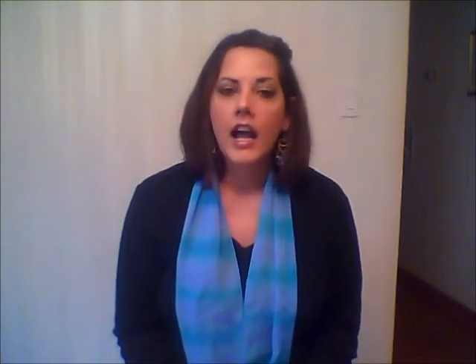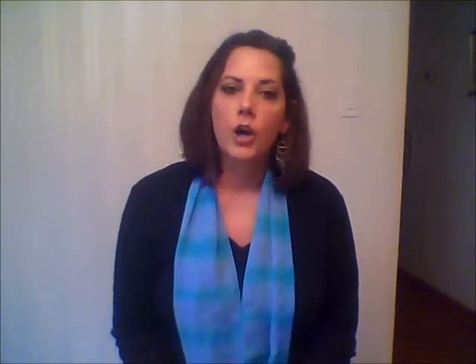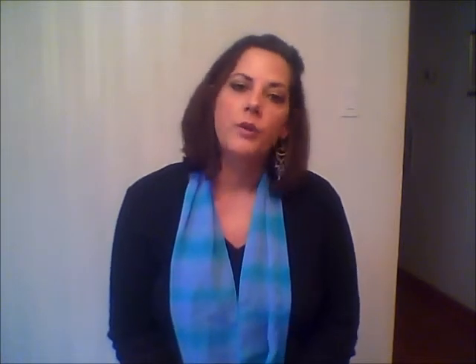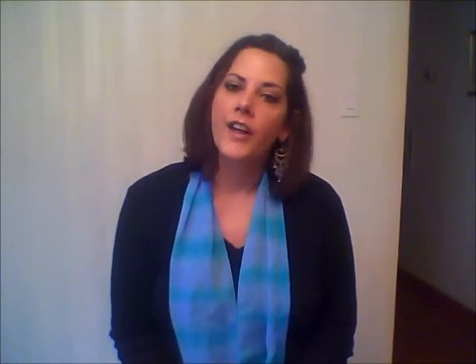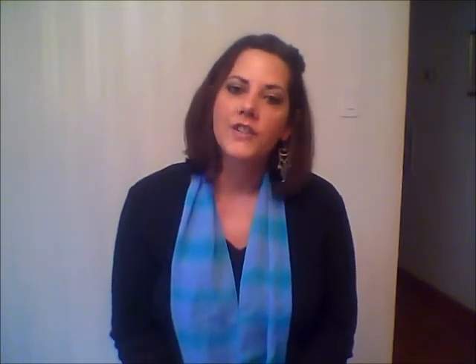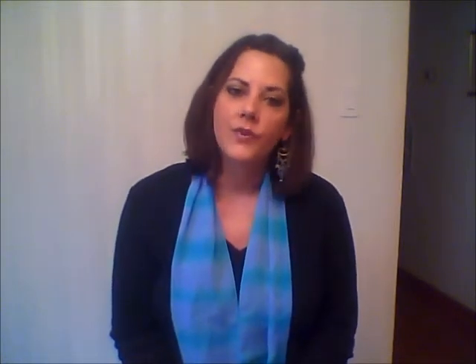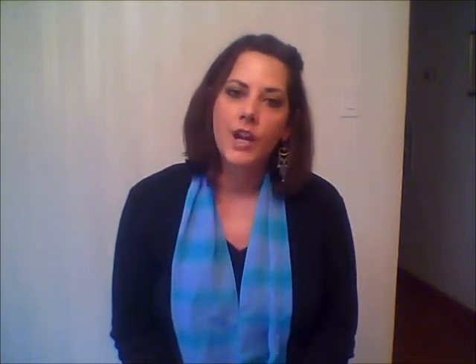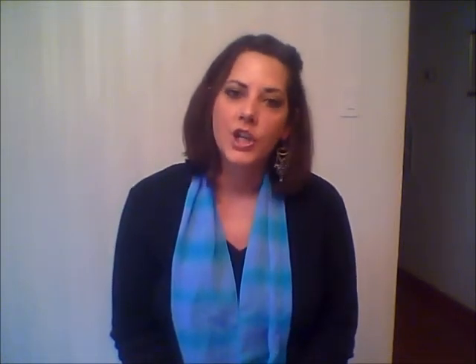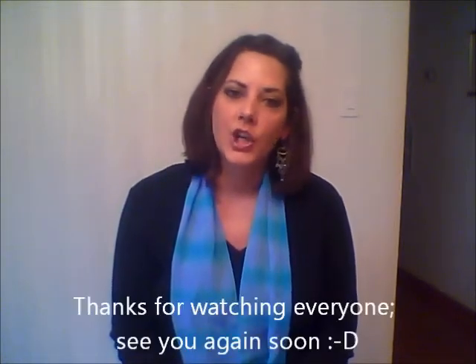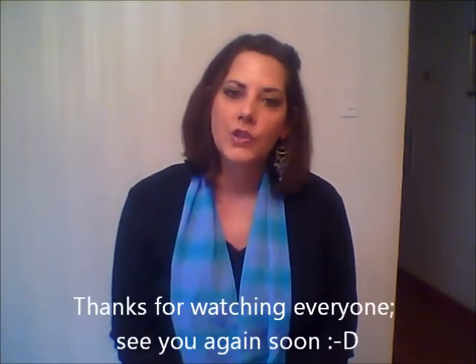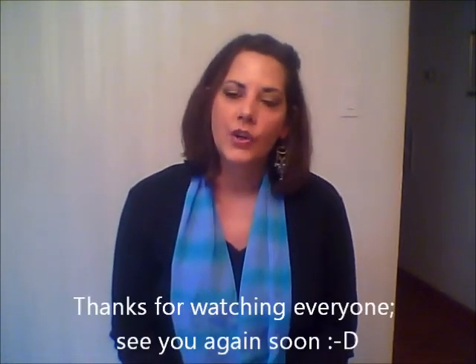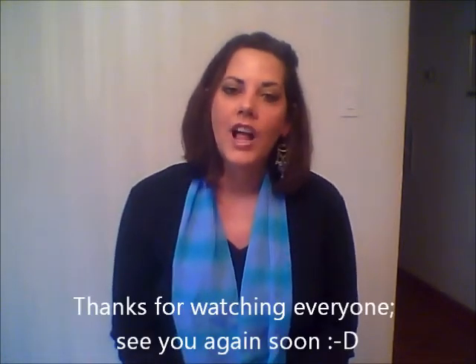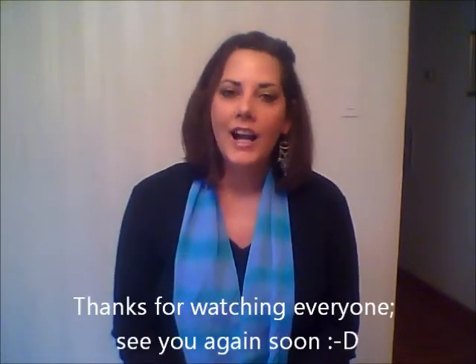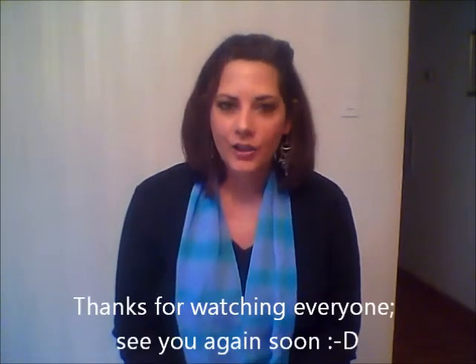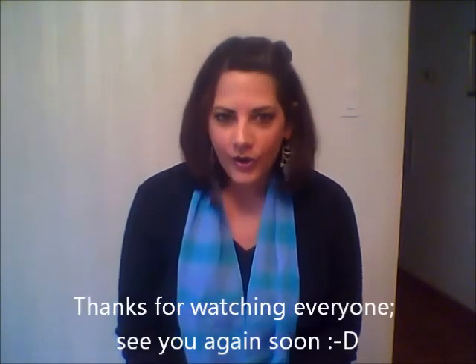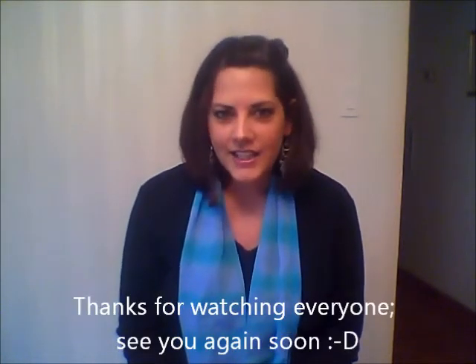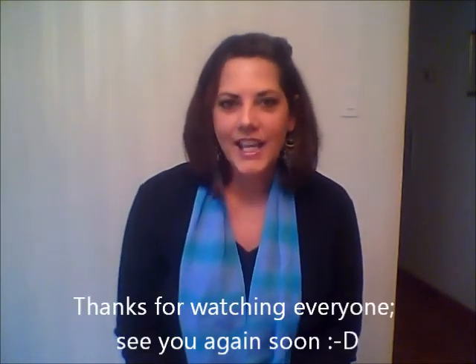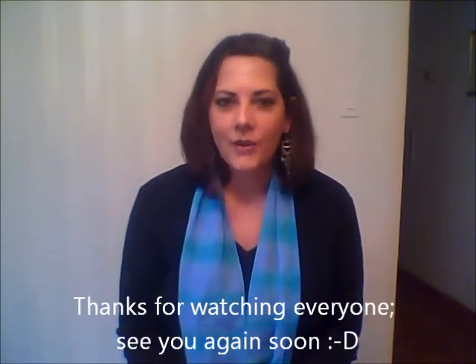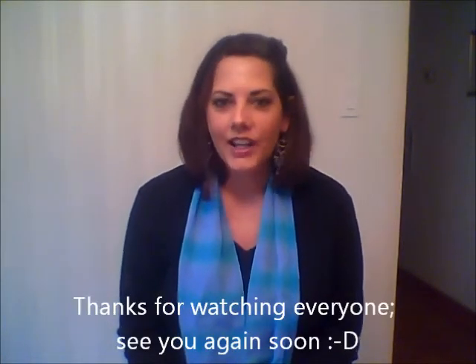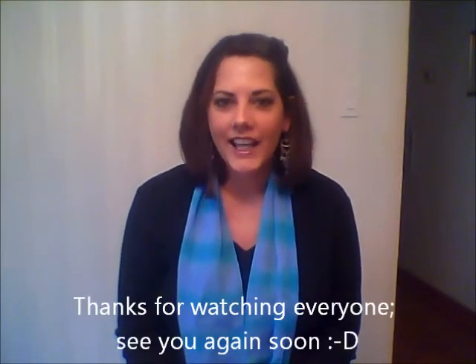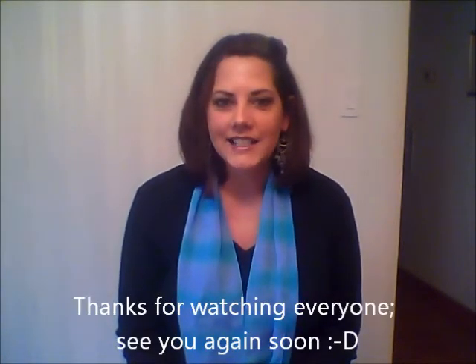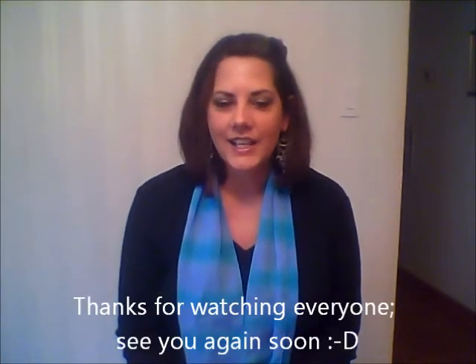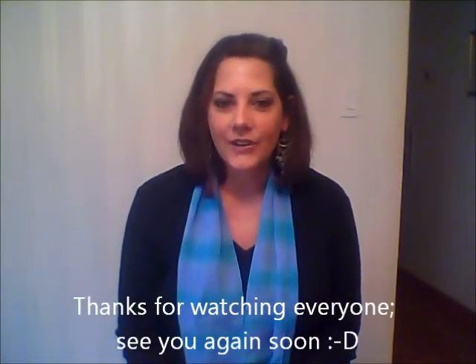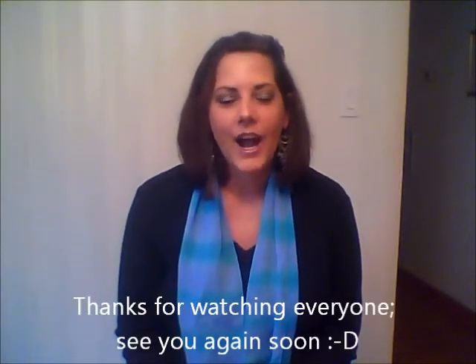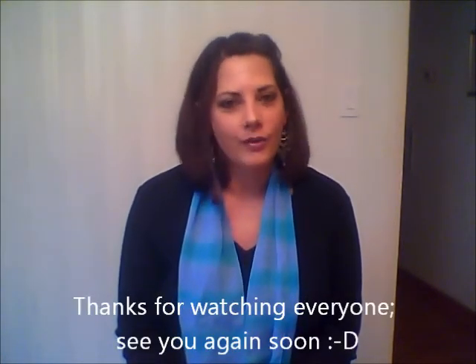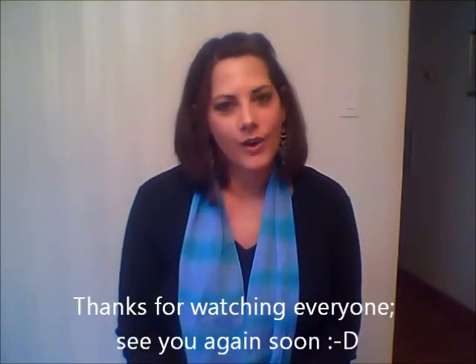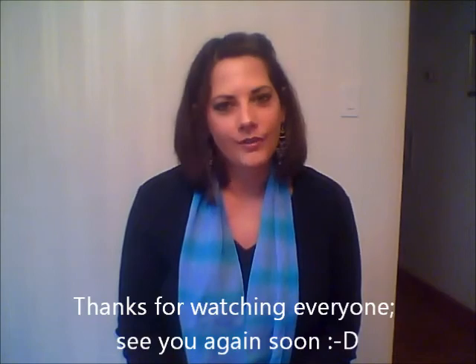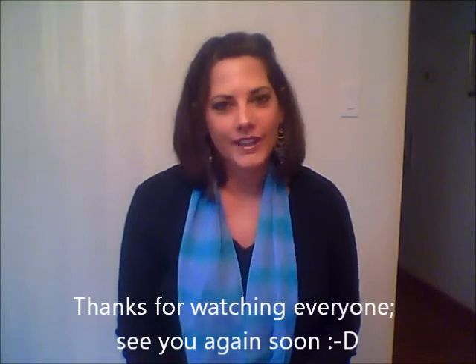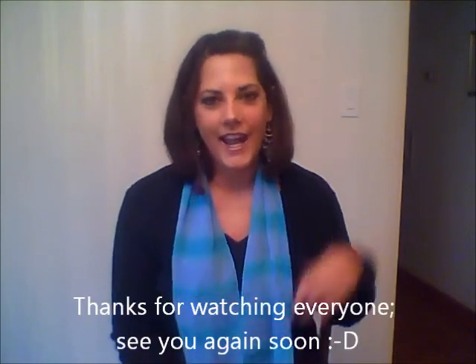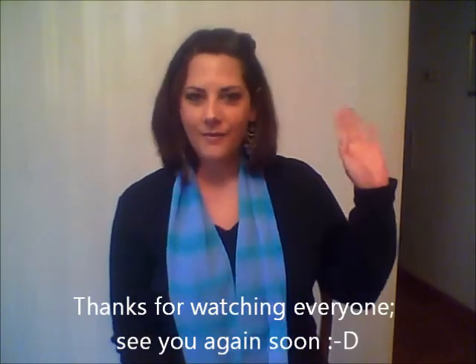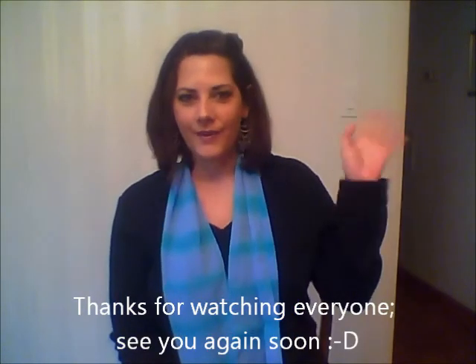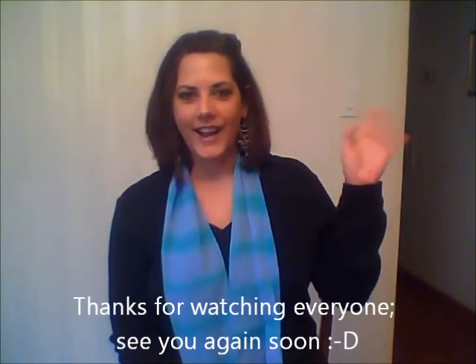I hope you found this information useful. I look forward to seeing you all again soon. Have a wonderful day. Bye-bye.